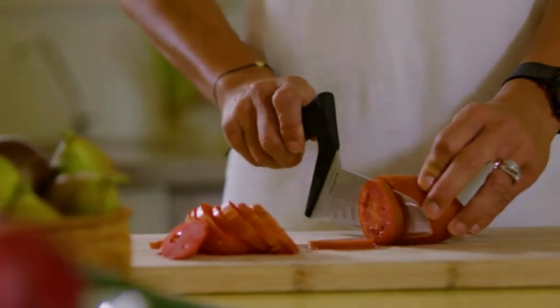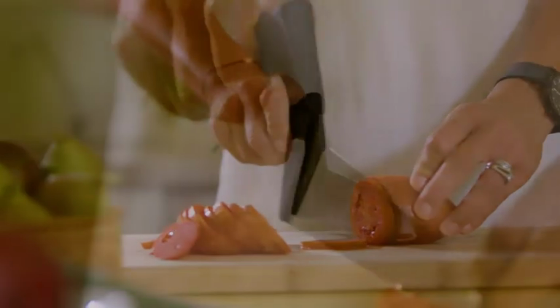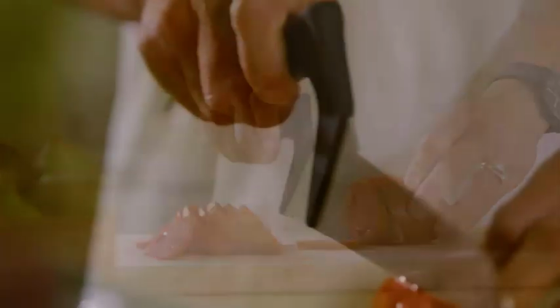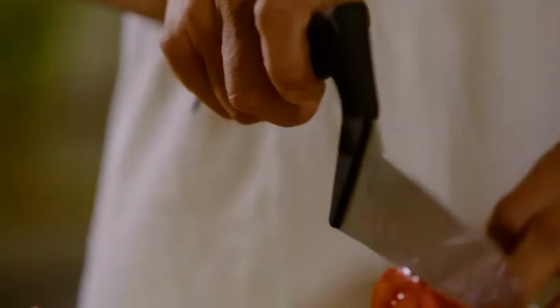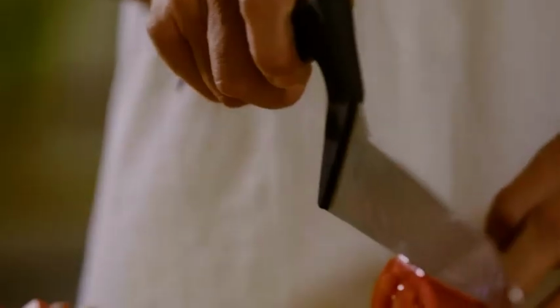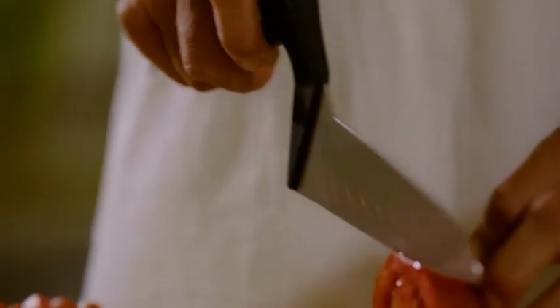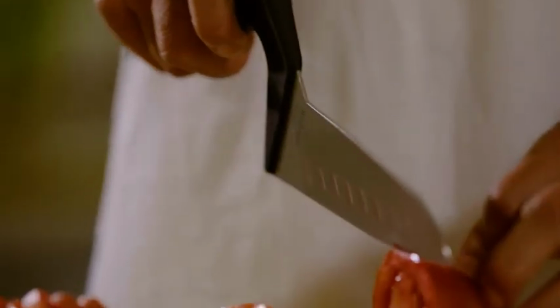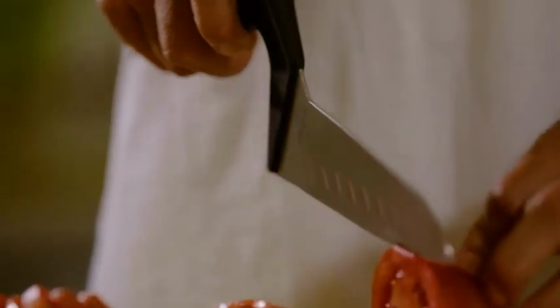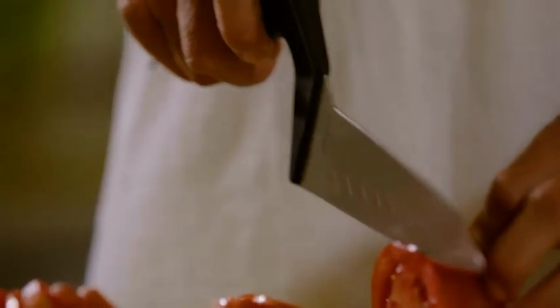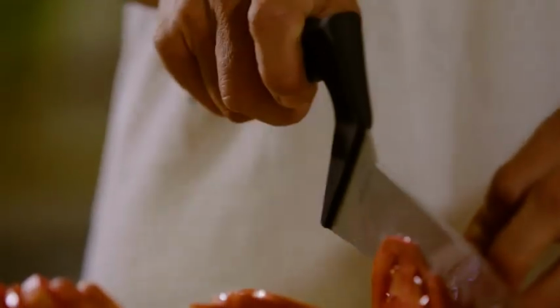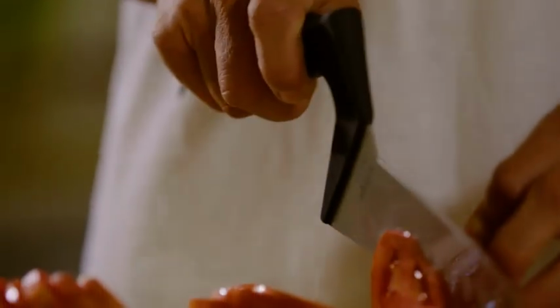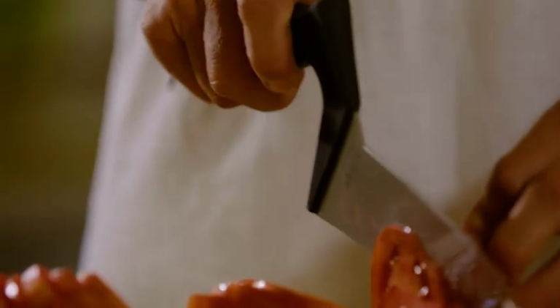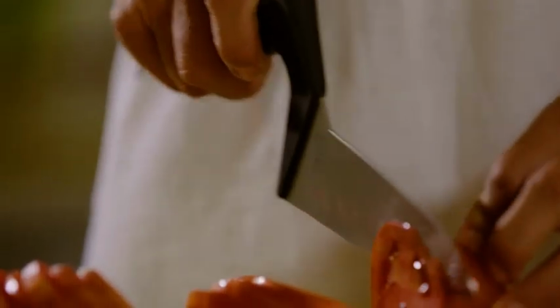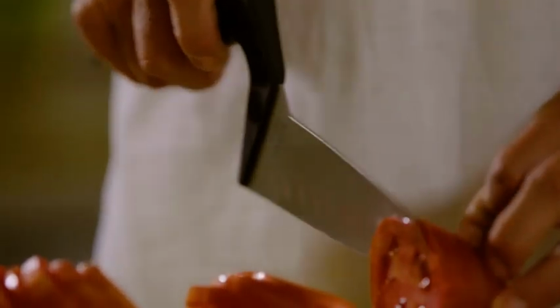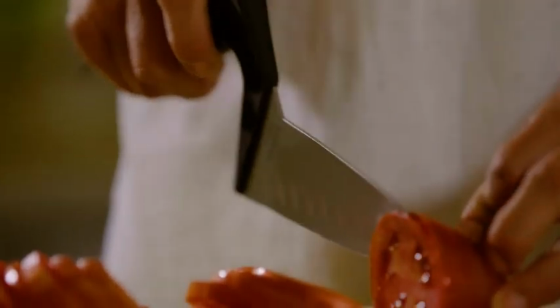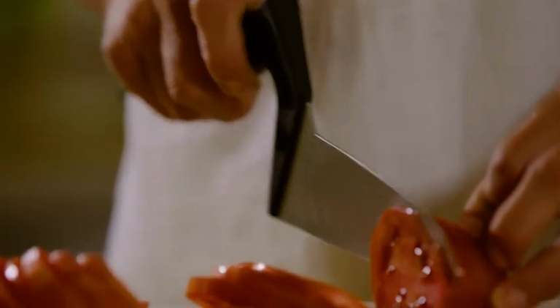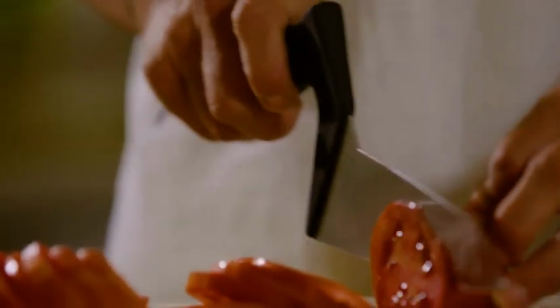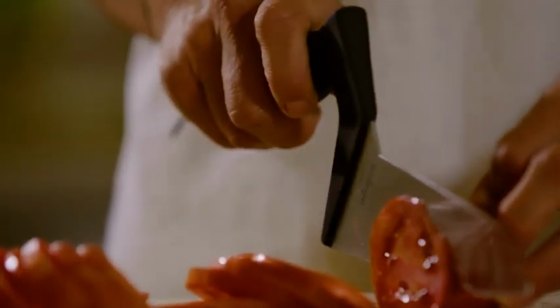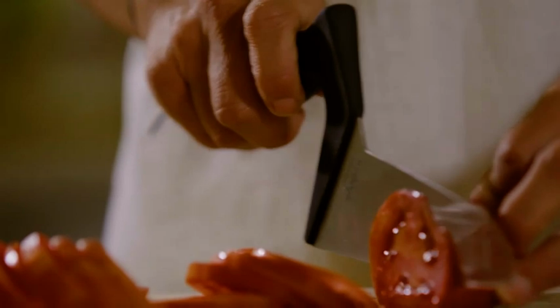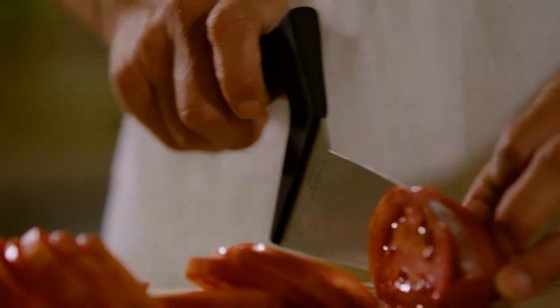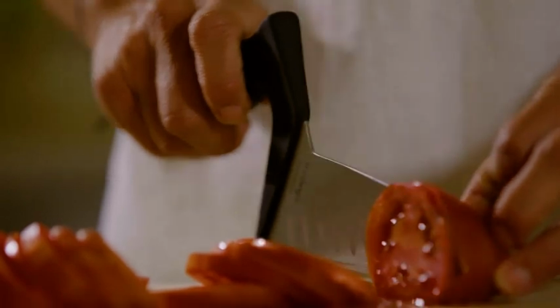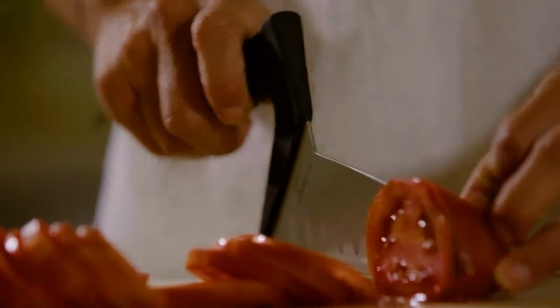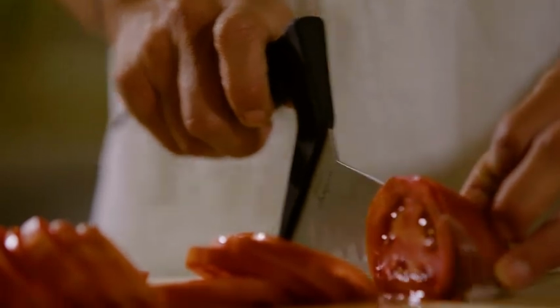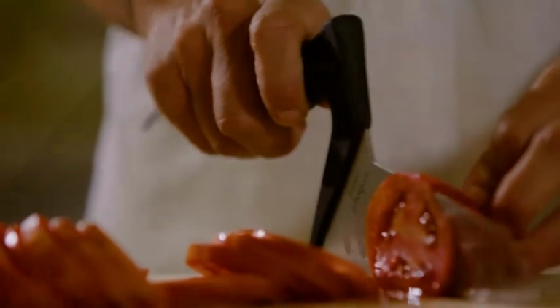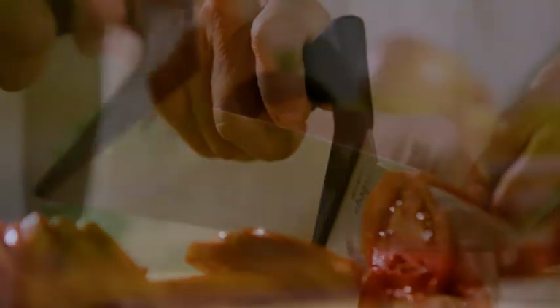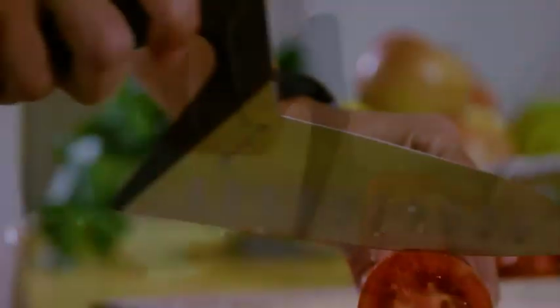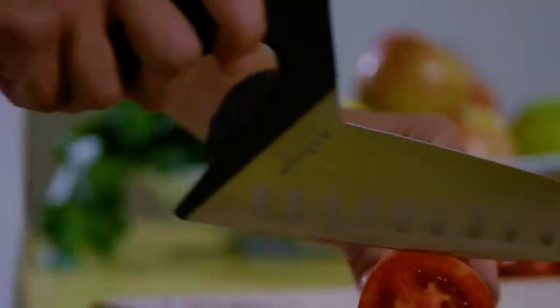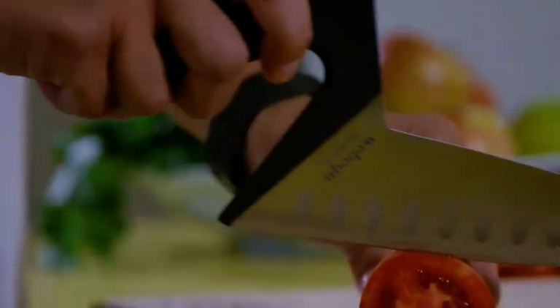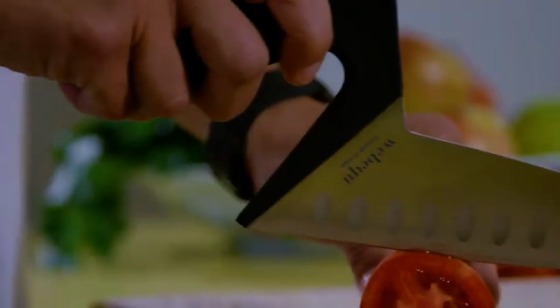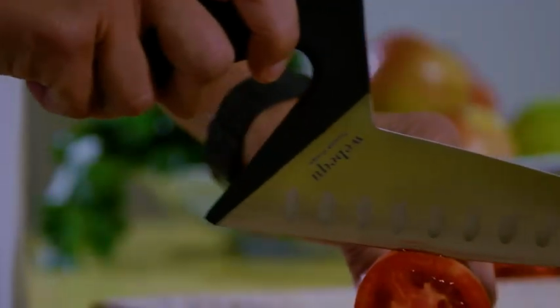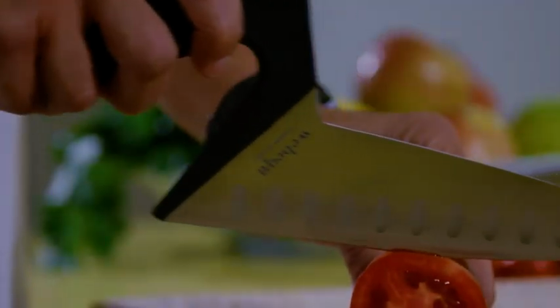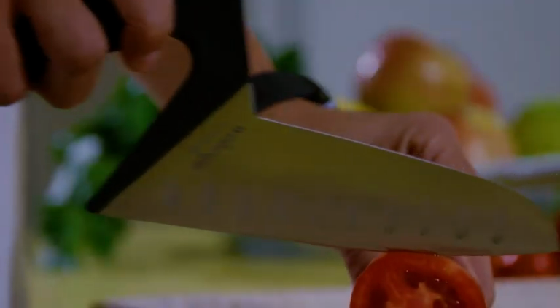The non-stick function on the vegetable knife helps release the food from the blade, typically when wet. And your hand is secure and safe away from contact with the blade.